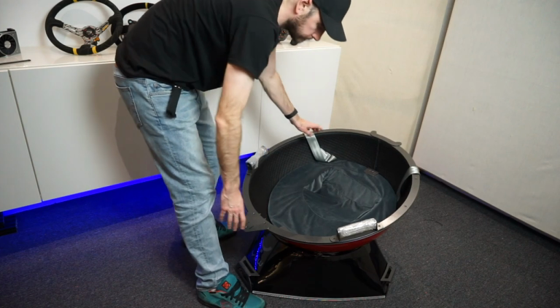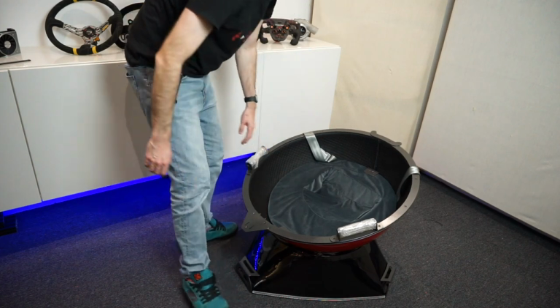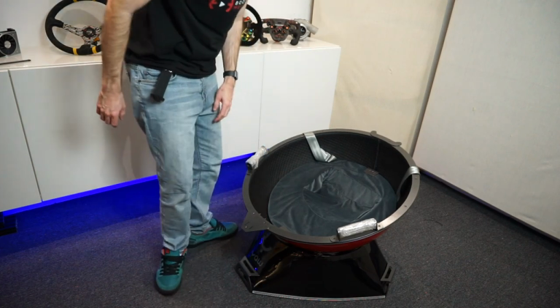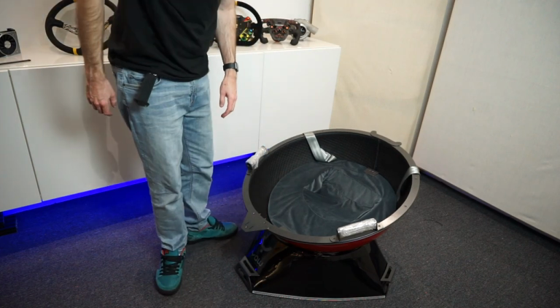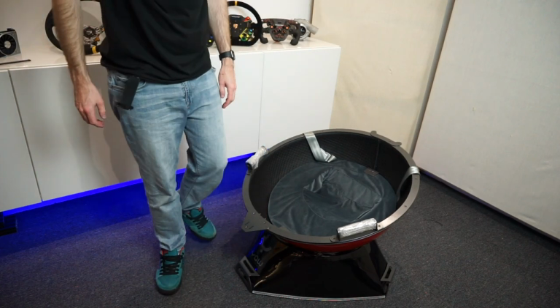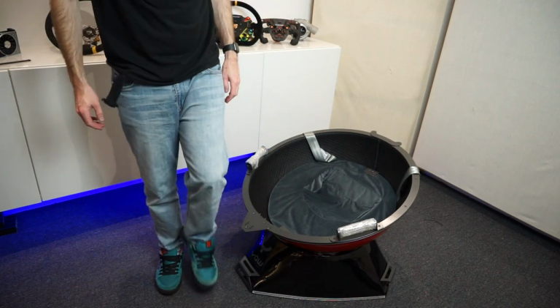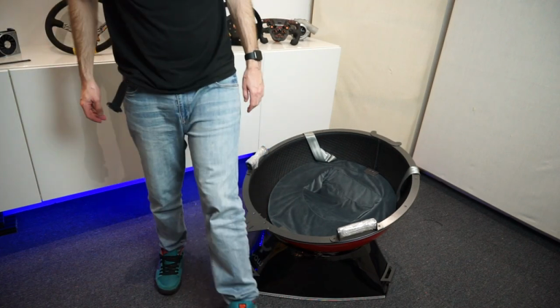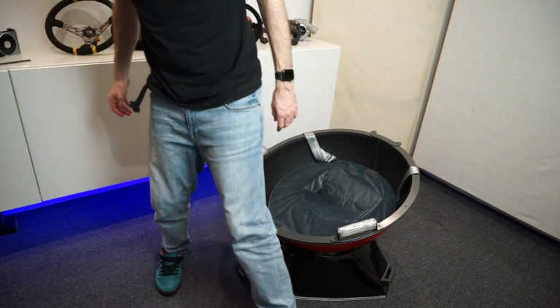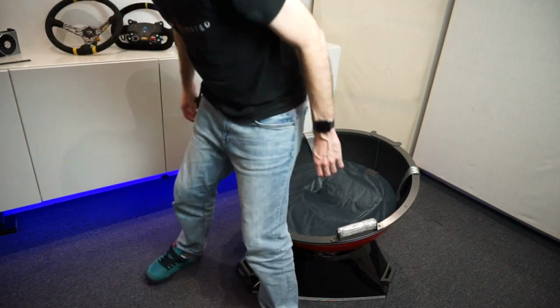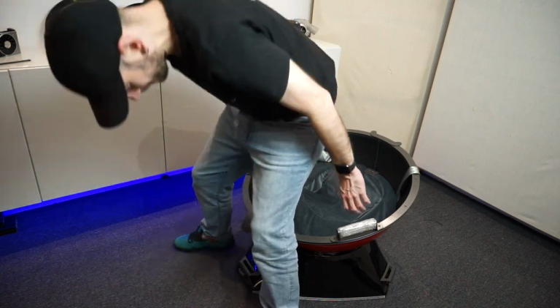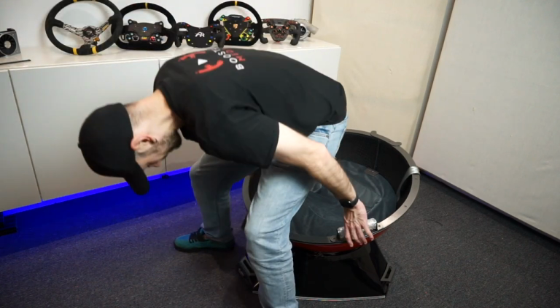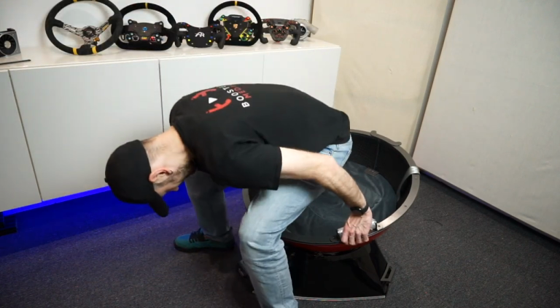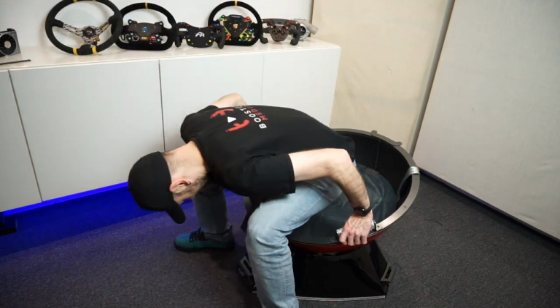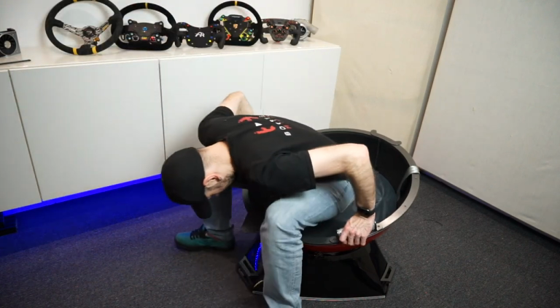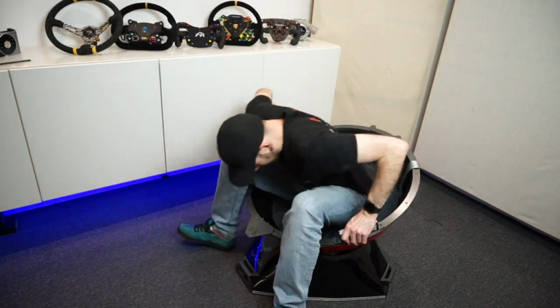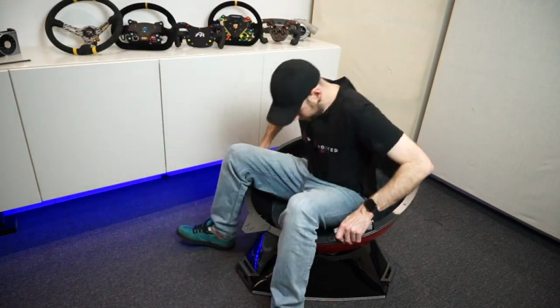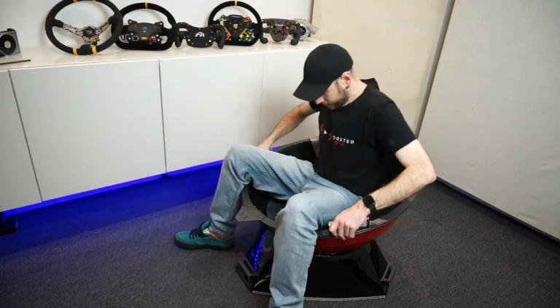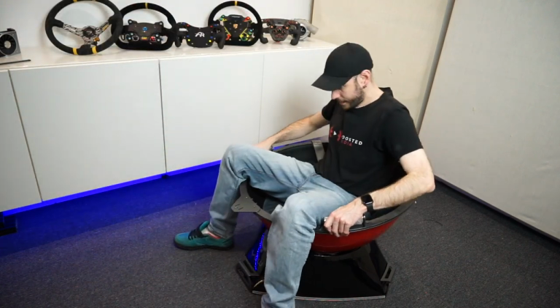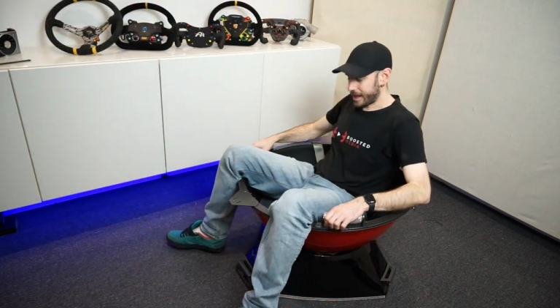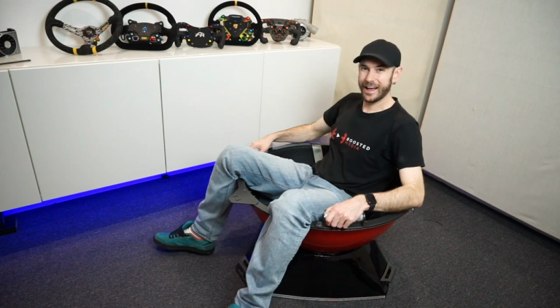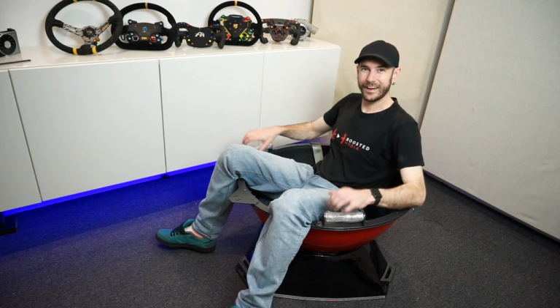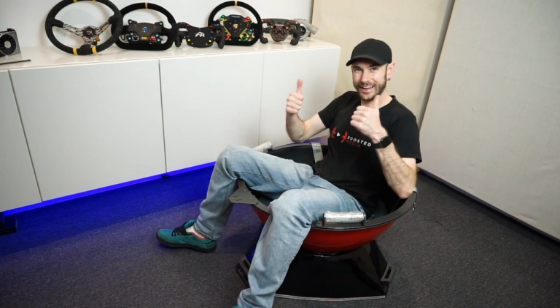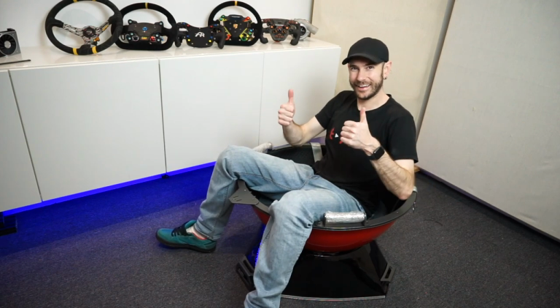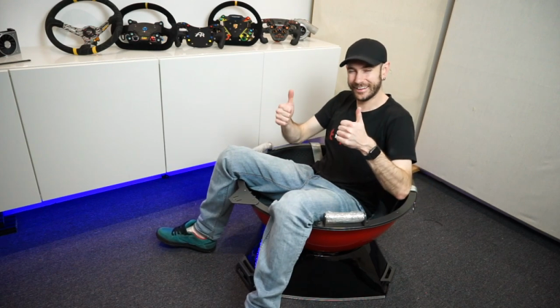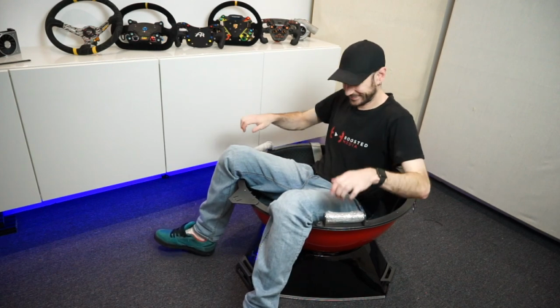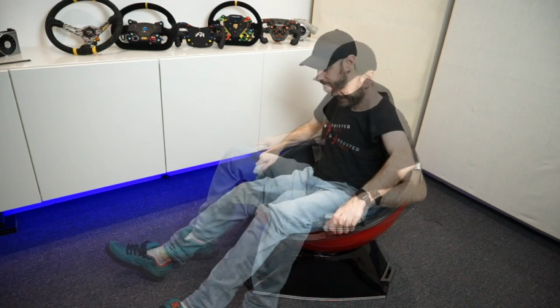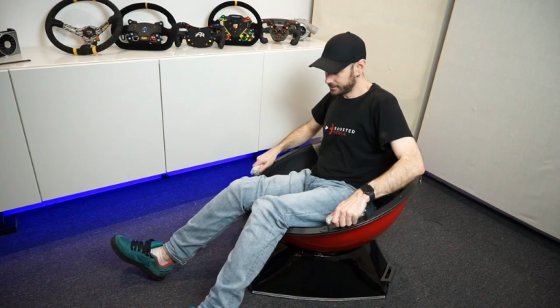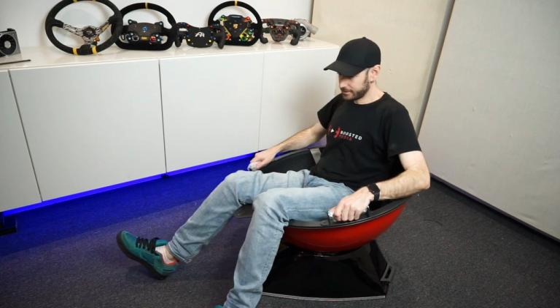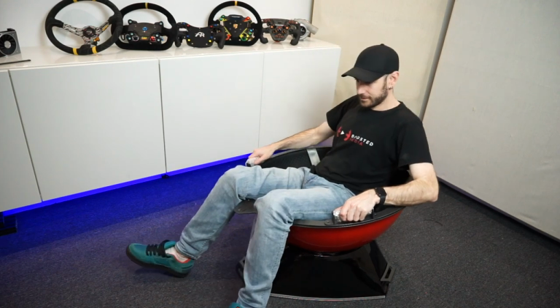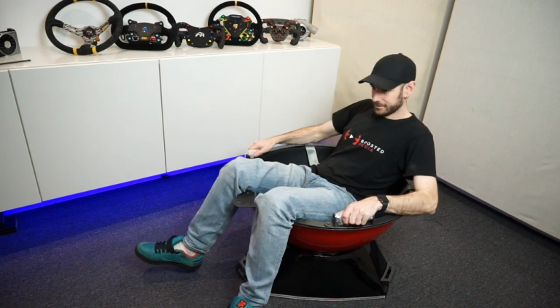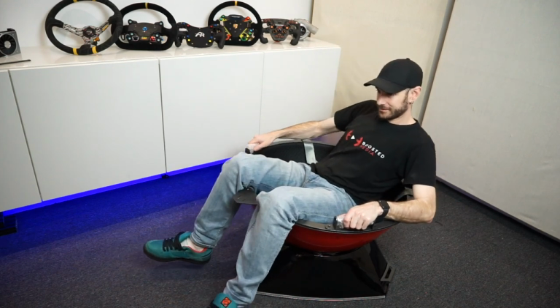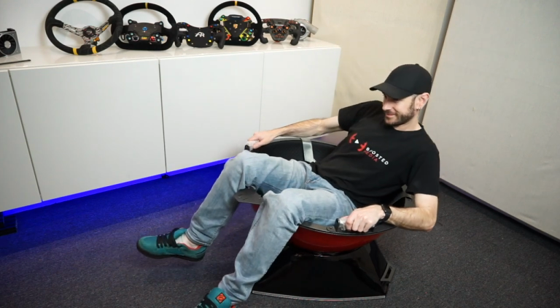Sitting down in it, I was actually quite surprised by the range of movement it has — it's going to be pretty extreme once we get this thing up and running.